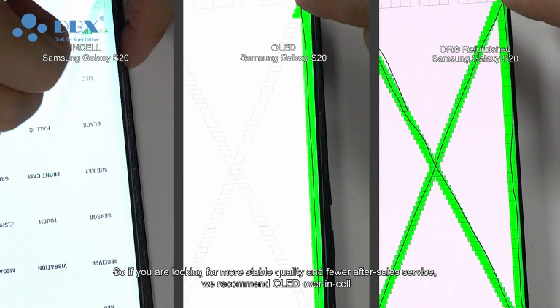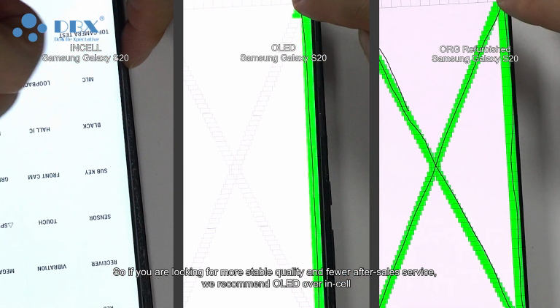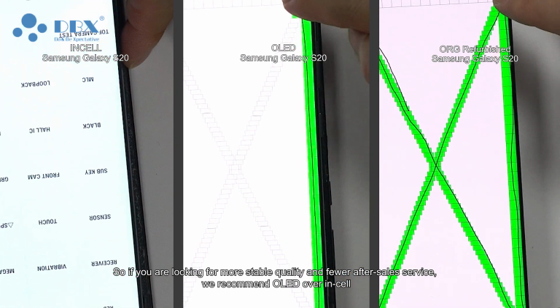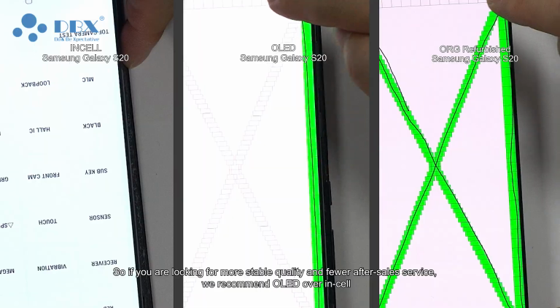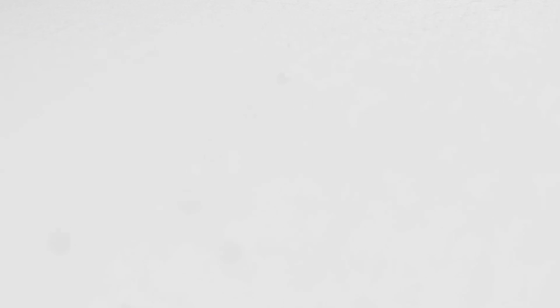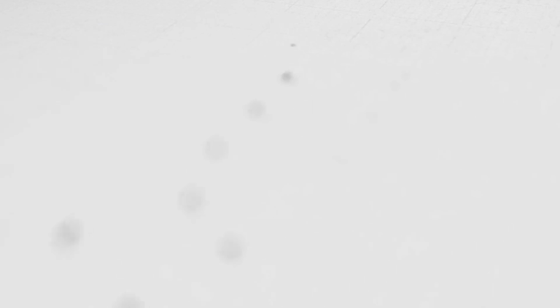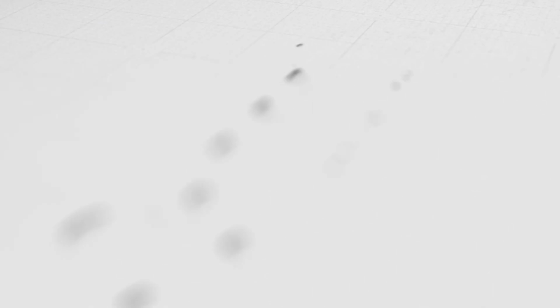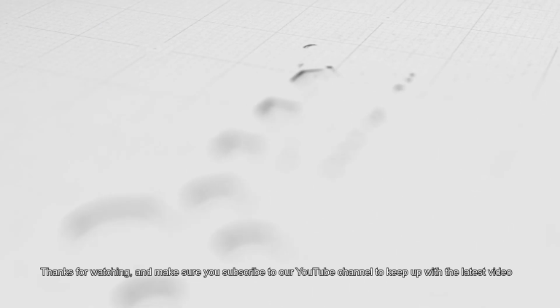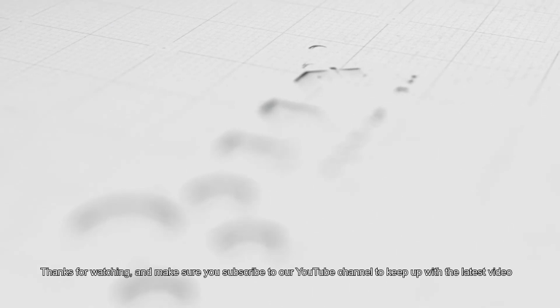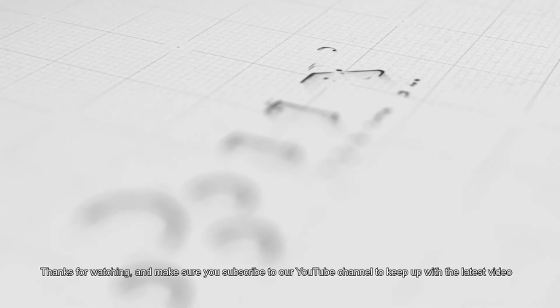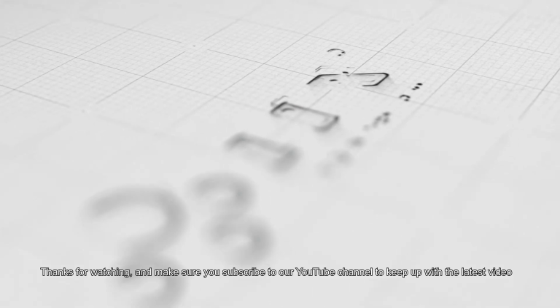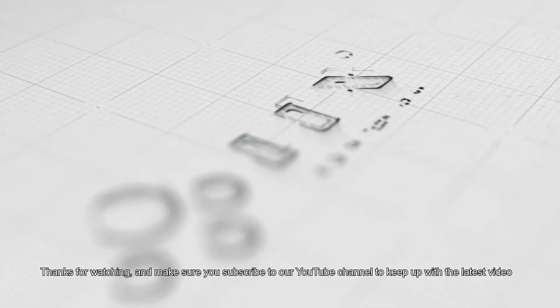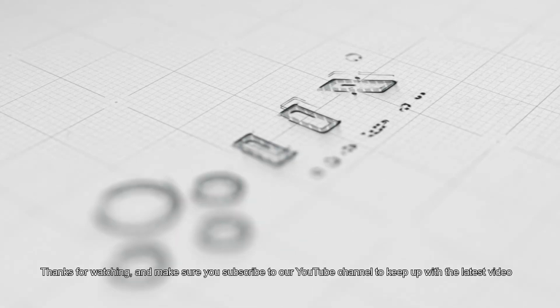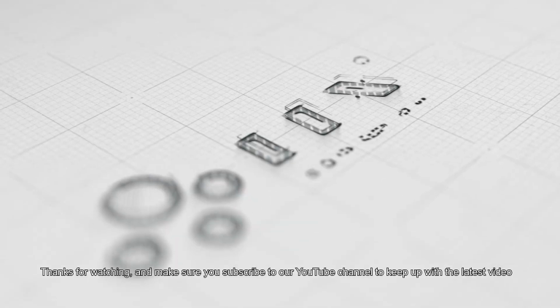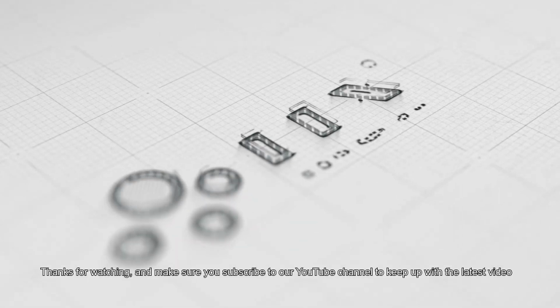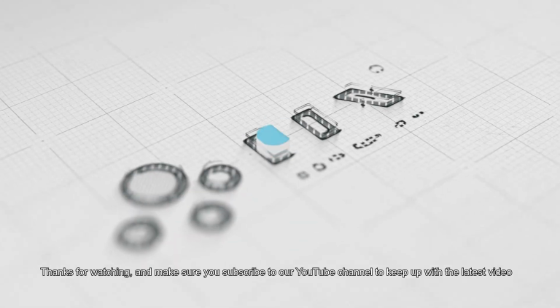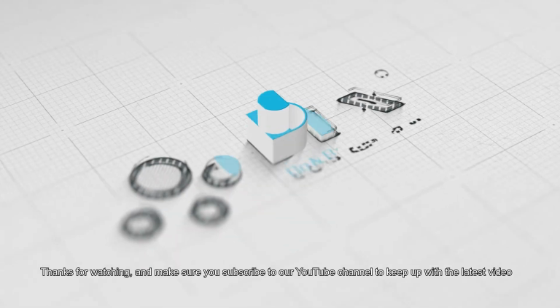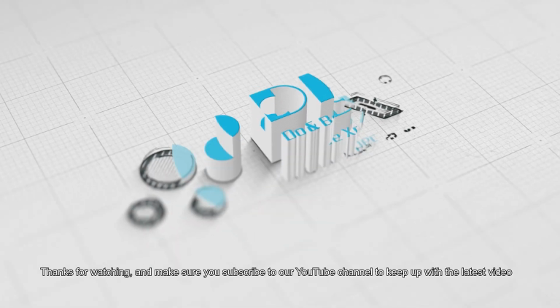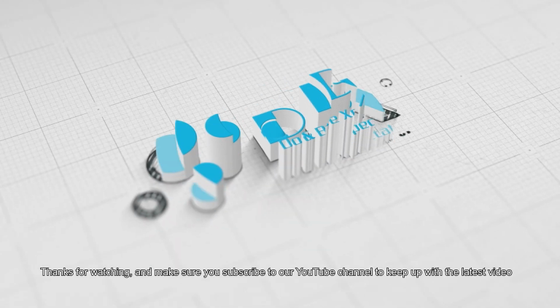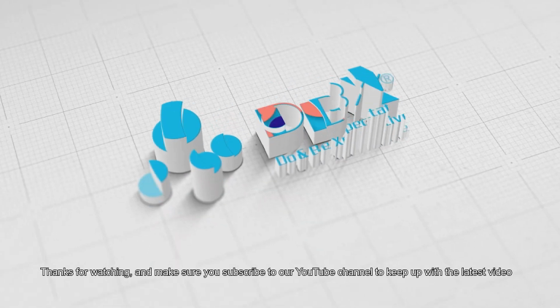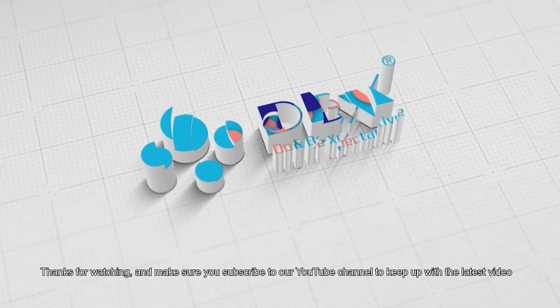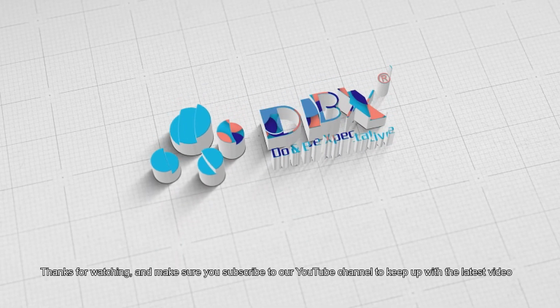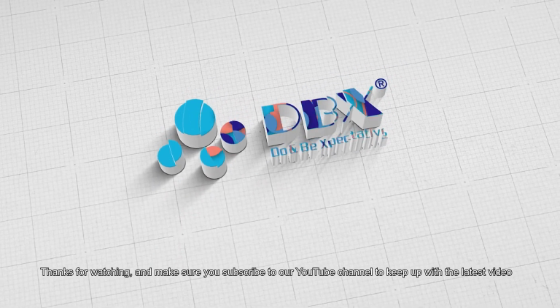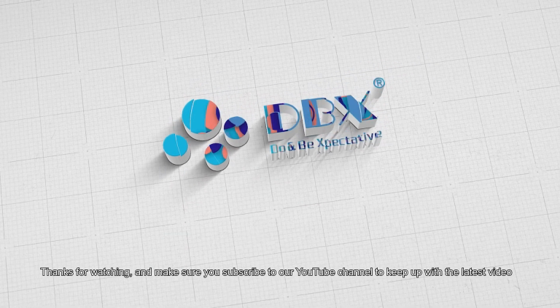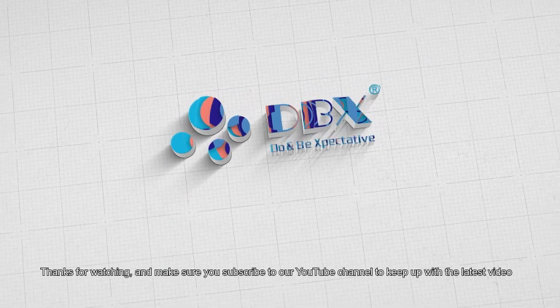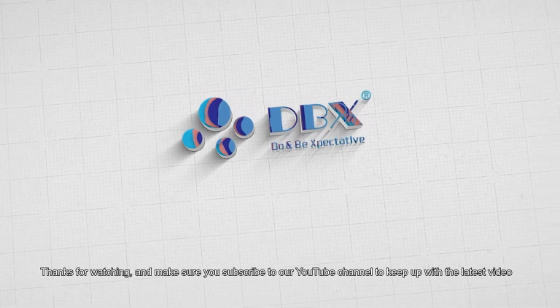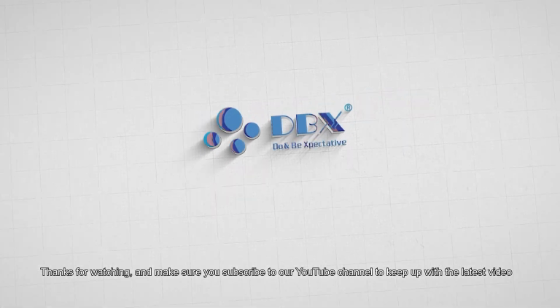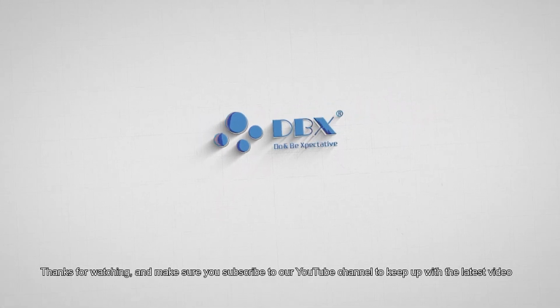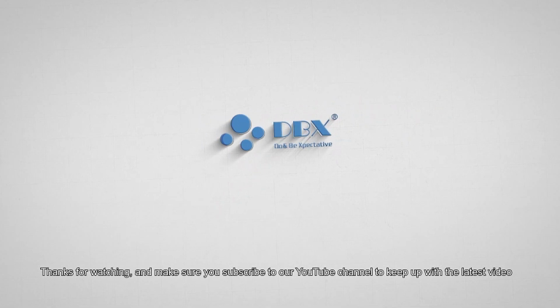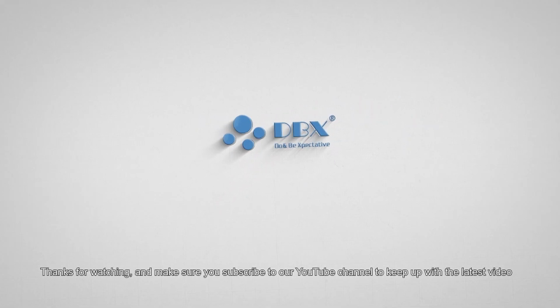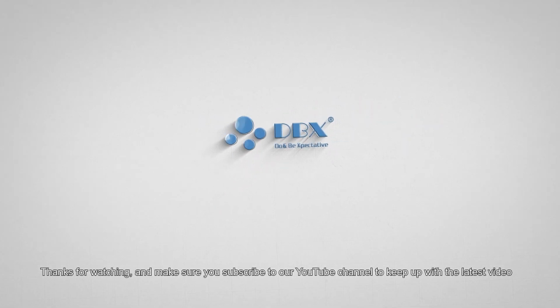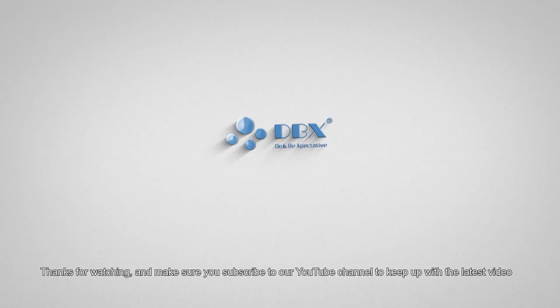So if you are looking for more stable quality and fewer after-sales service issues, we recommend OLED over InCell. Thanks for watching, and make sure you subscribe to our YouTube channel to keep up with the latest videos.